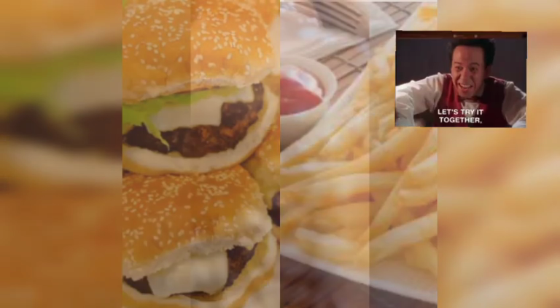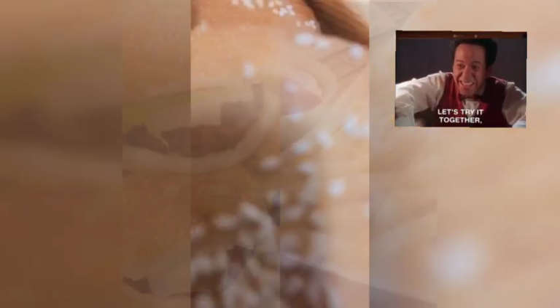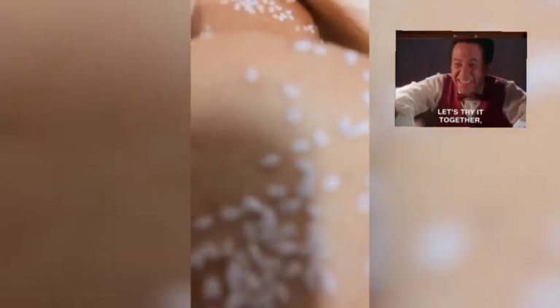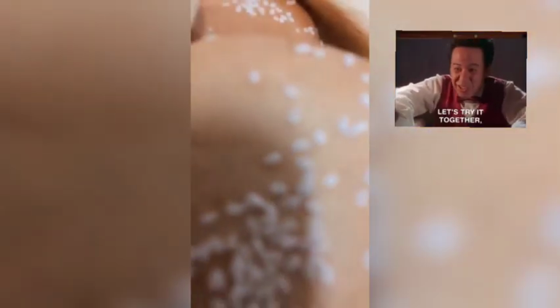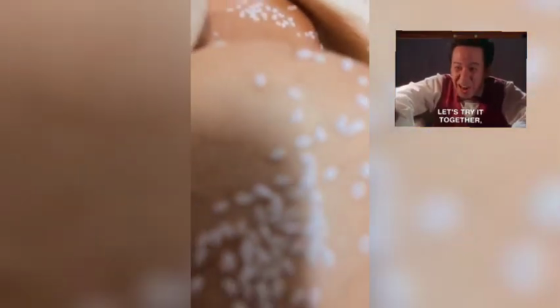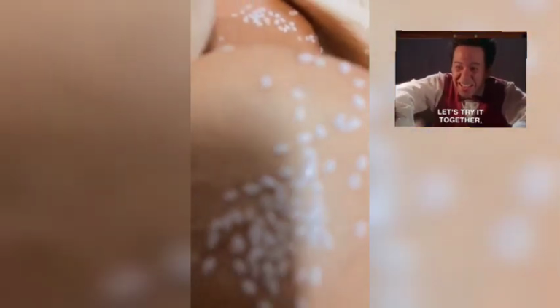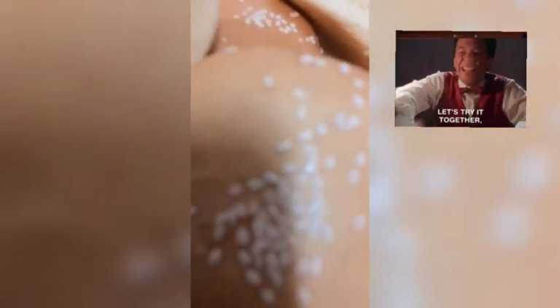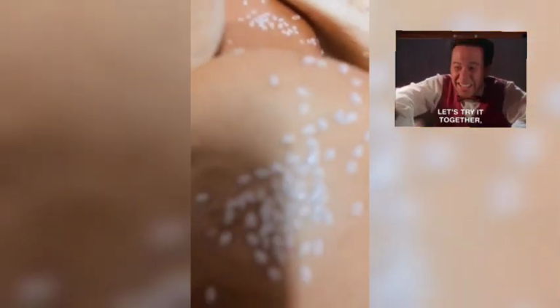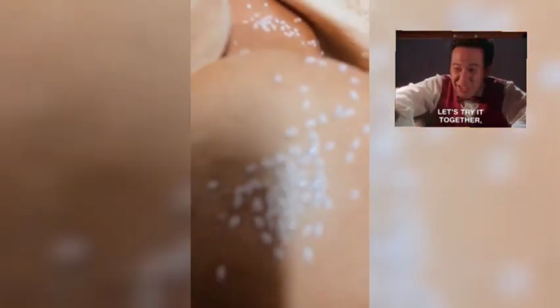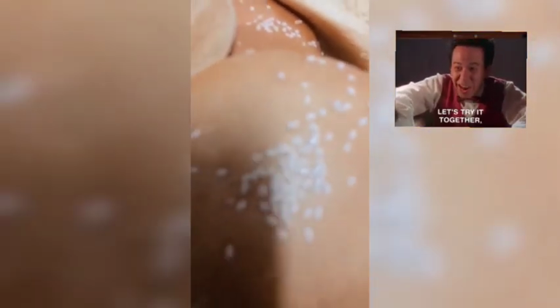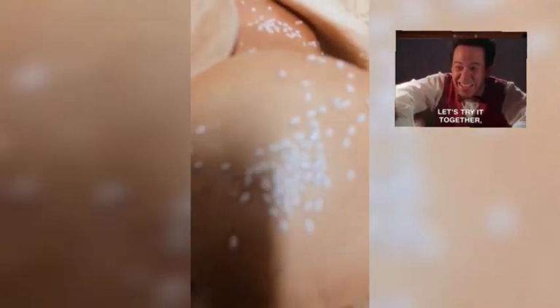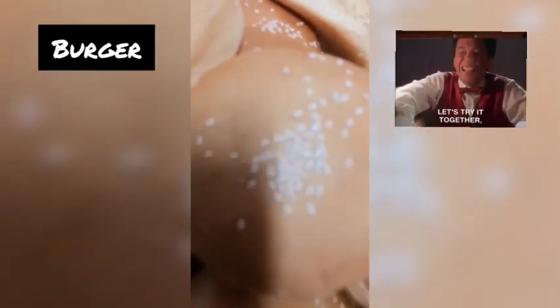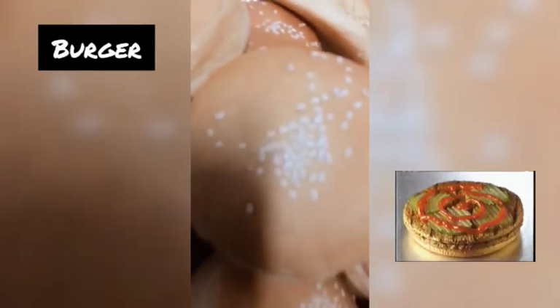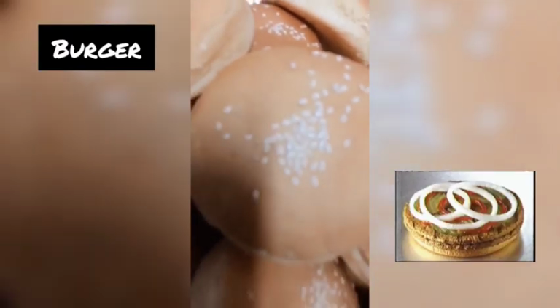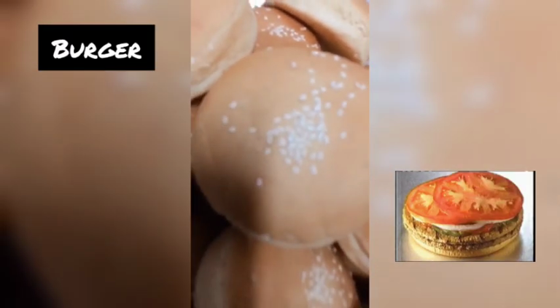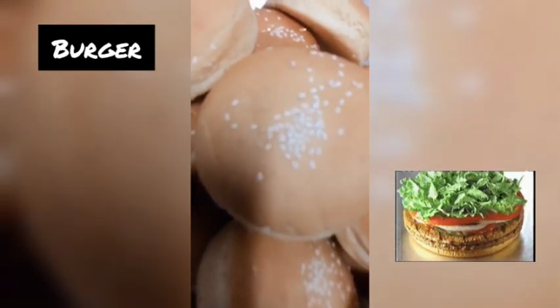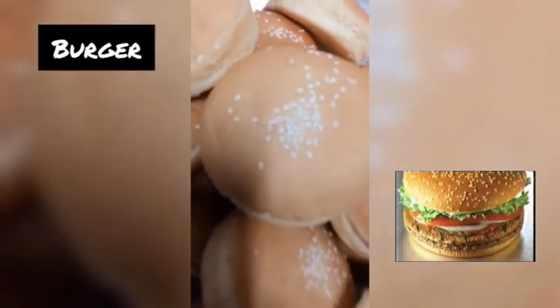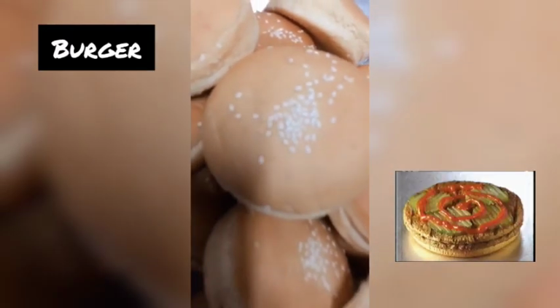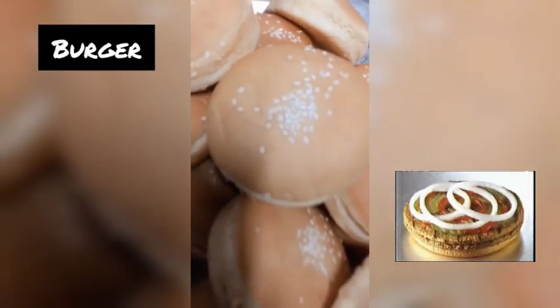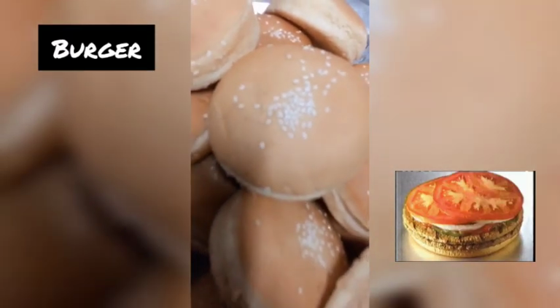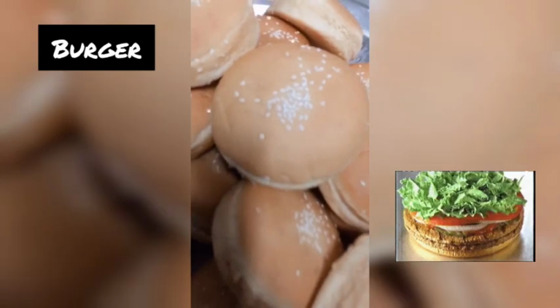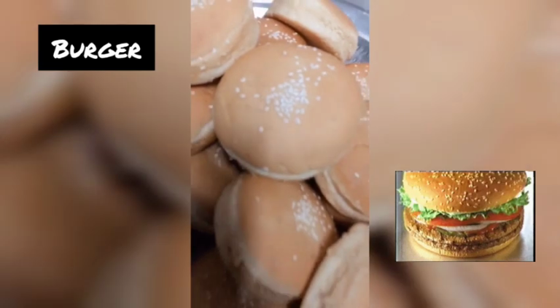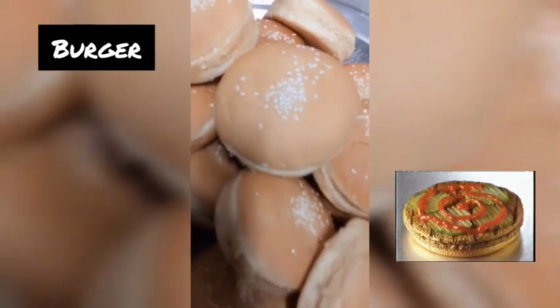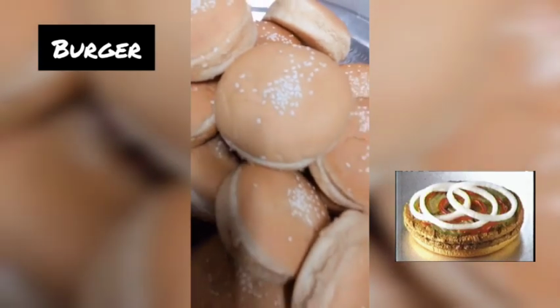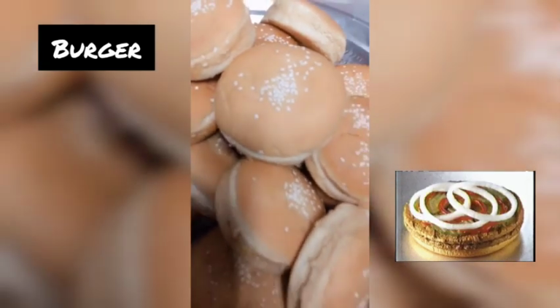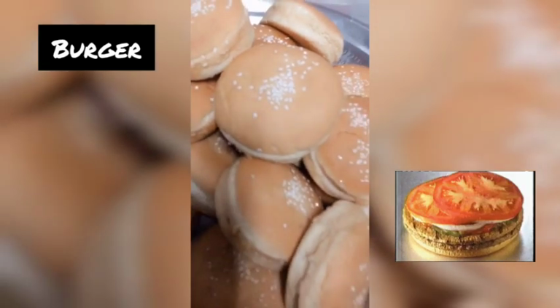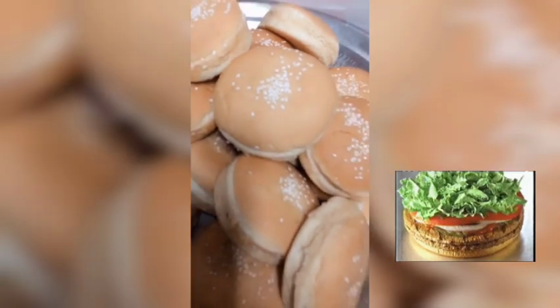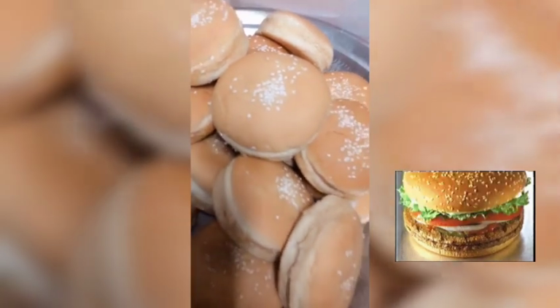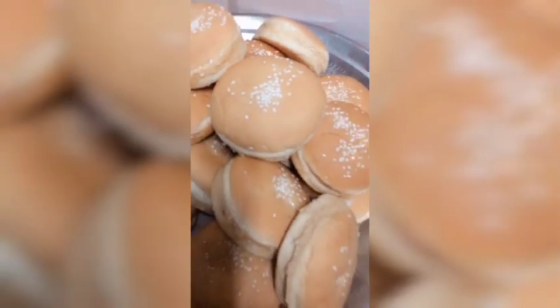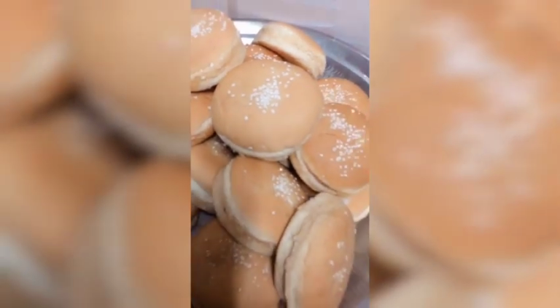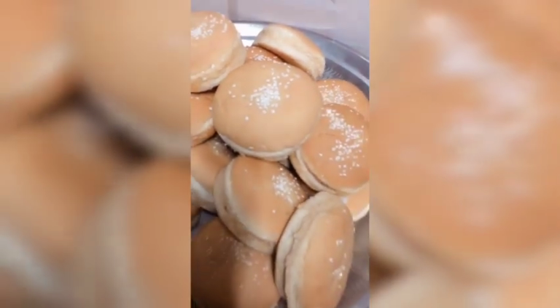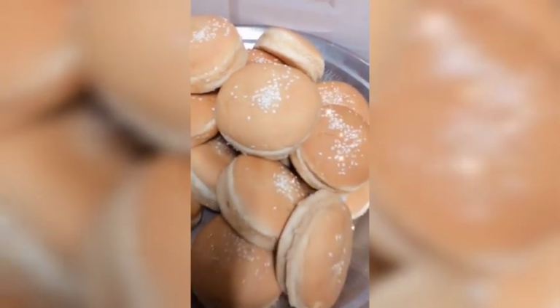We are going to make a burger for evening snack. It's a special burger.